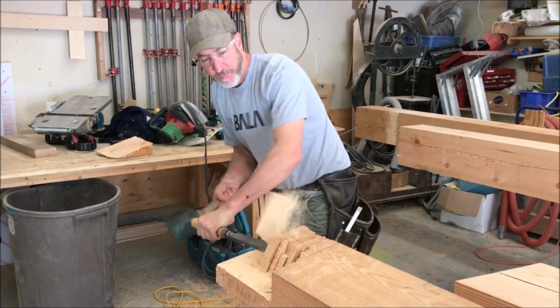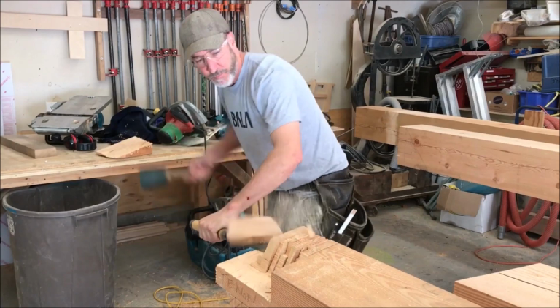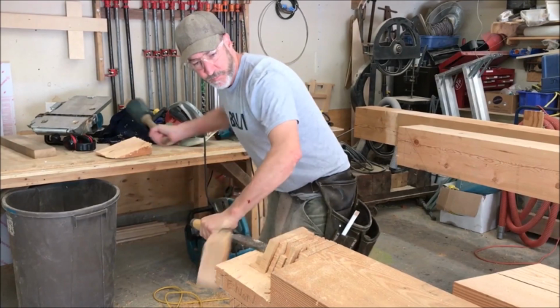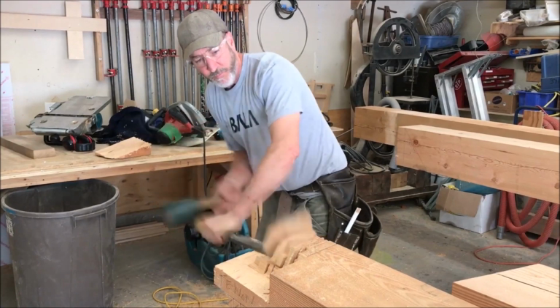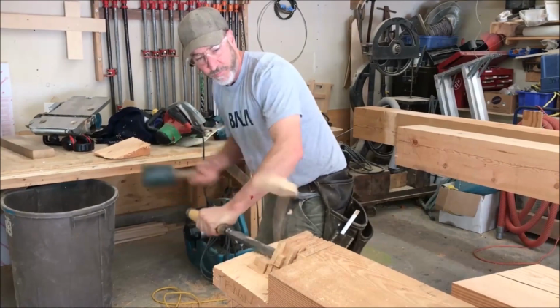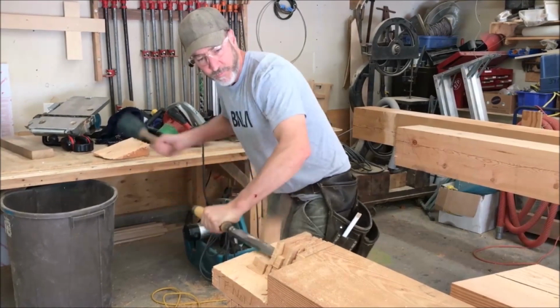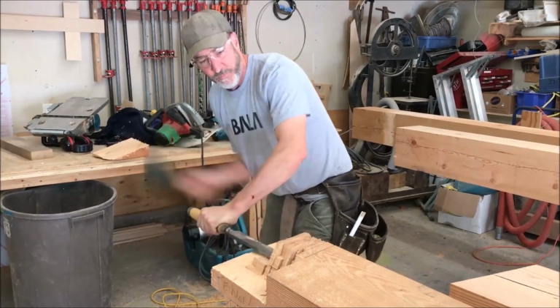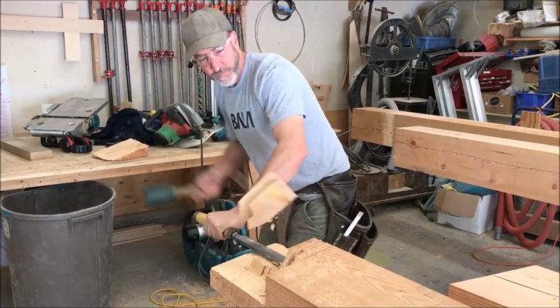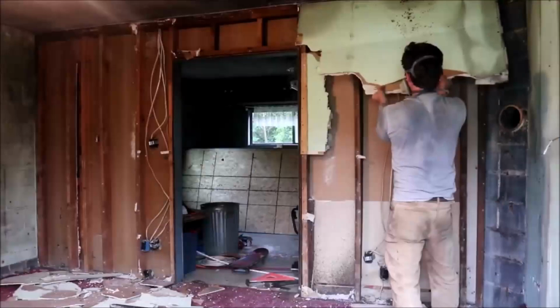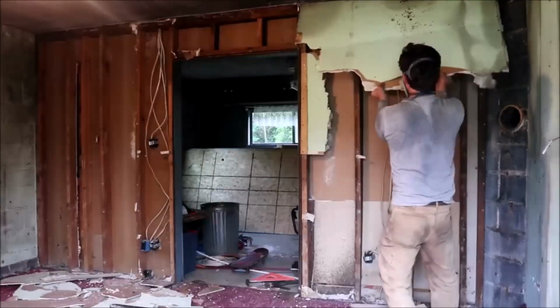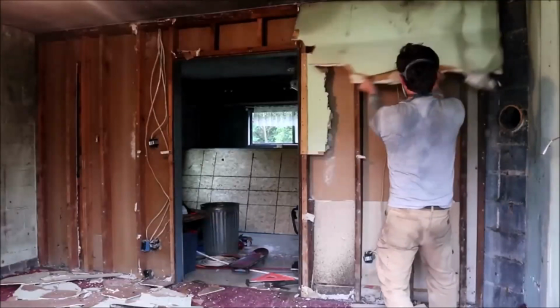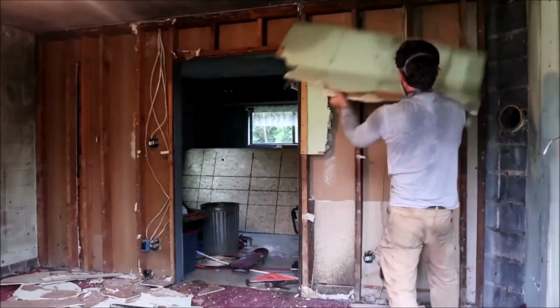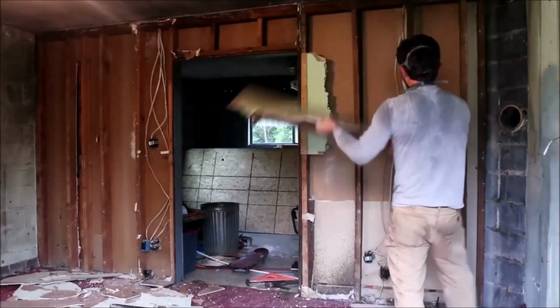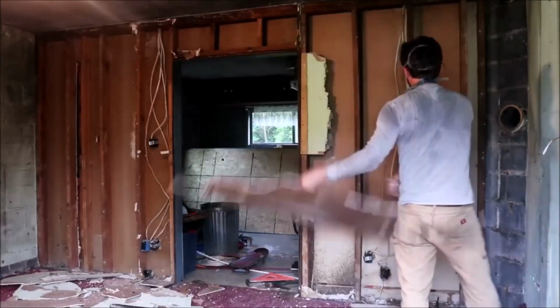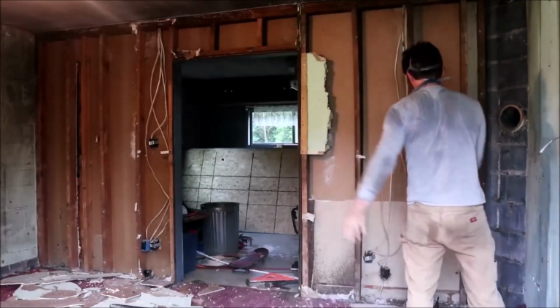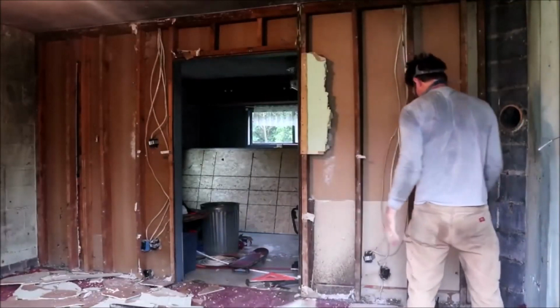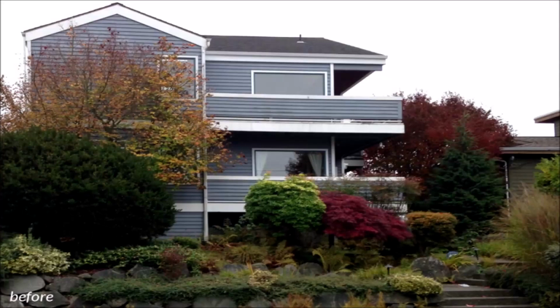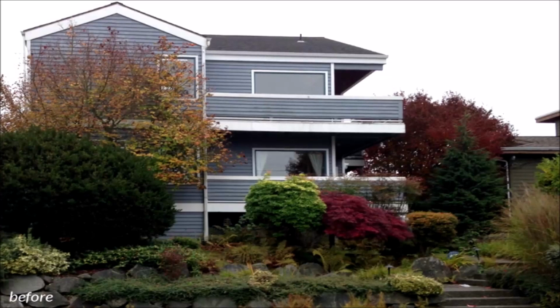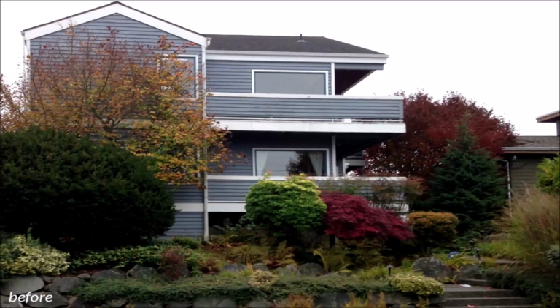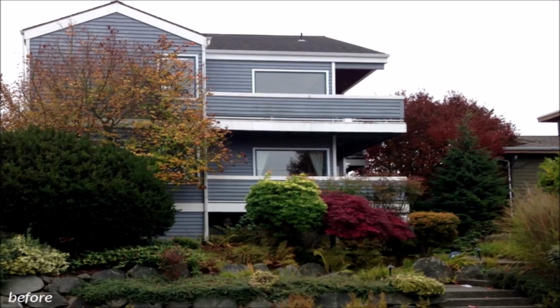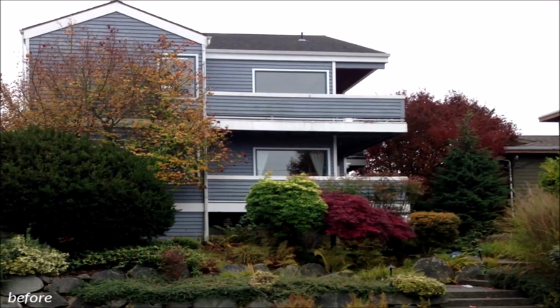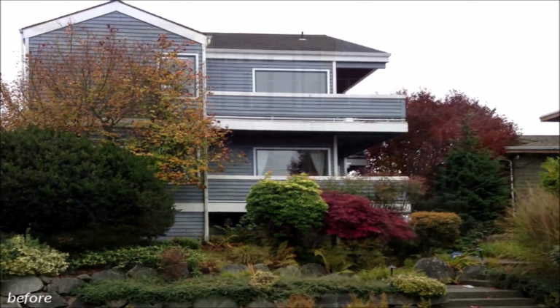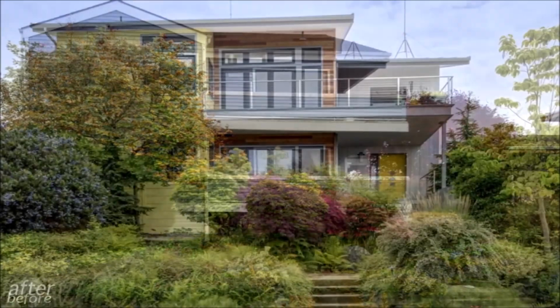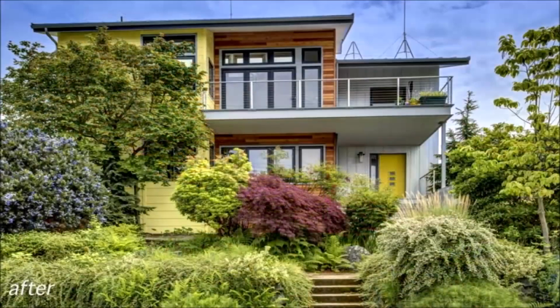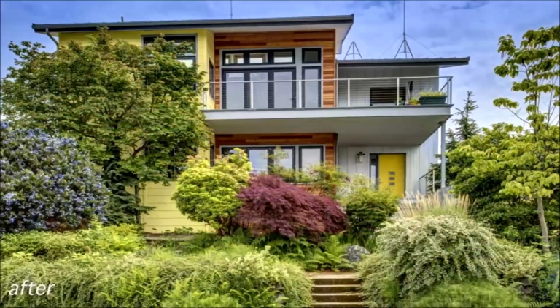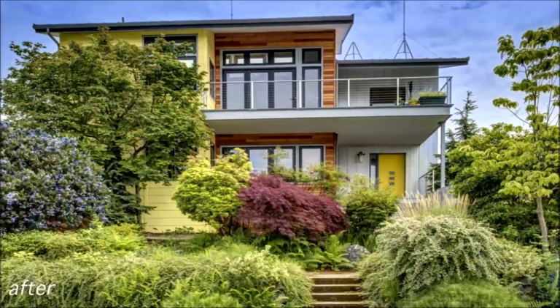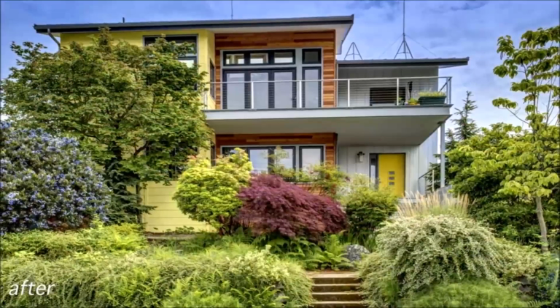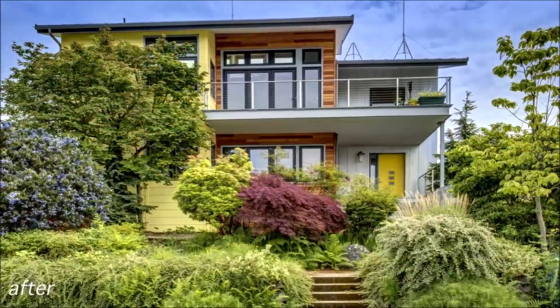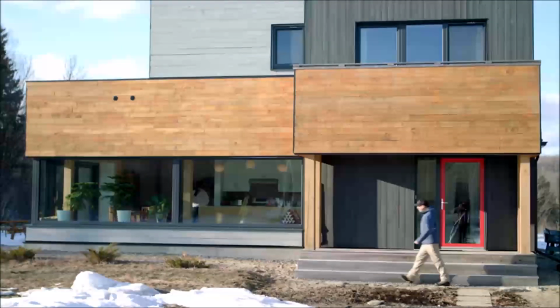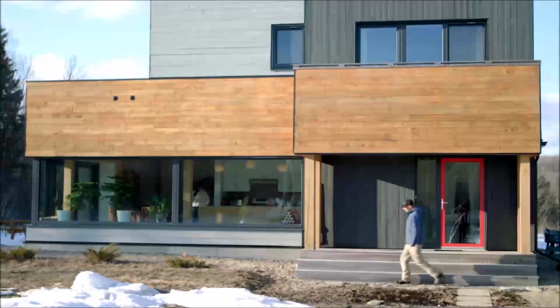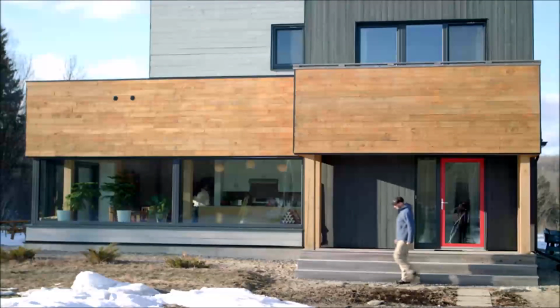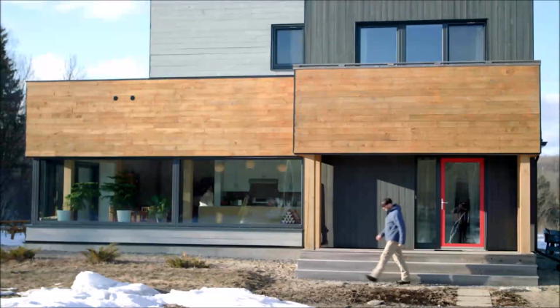I'm Mike Reynolds. I teach homeowners how to turn their houses into ultra-efficient, cutting-edge green homes.